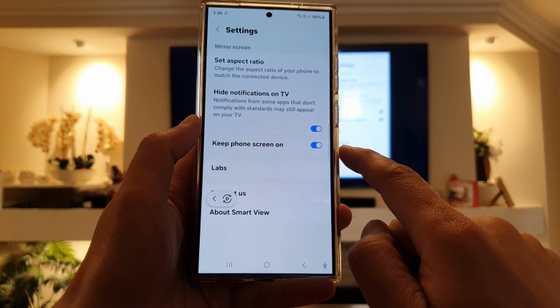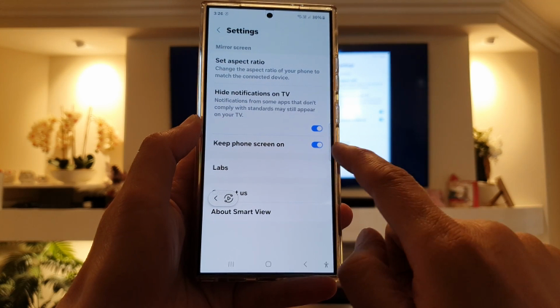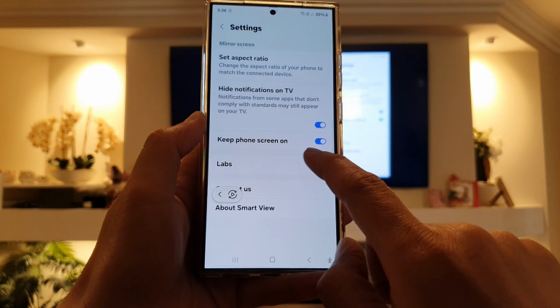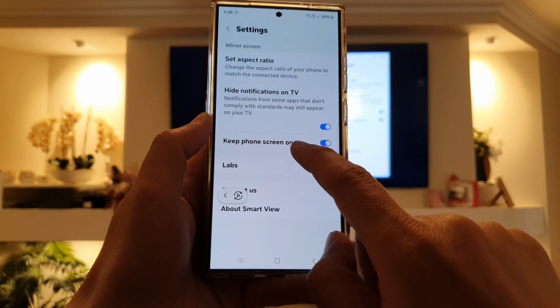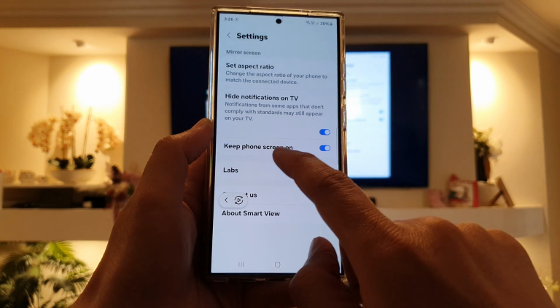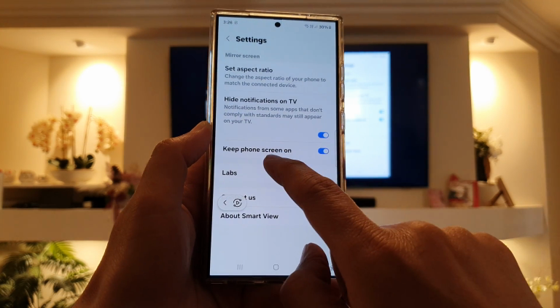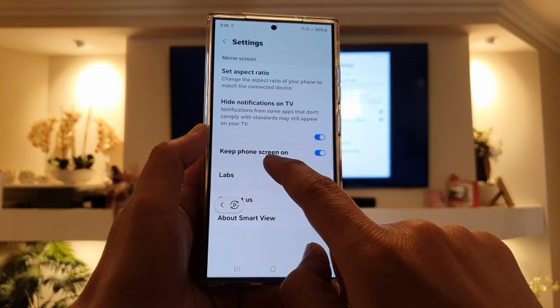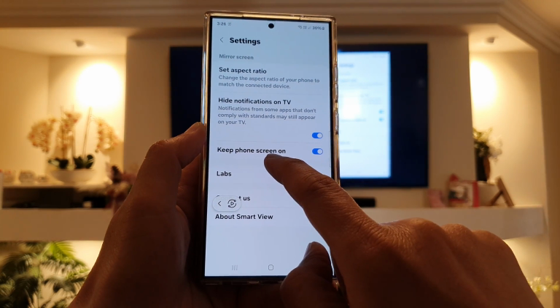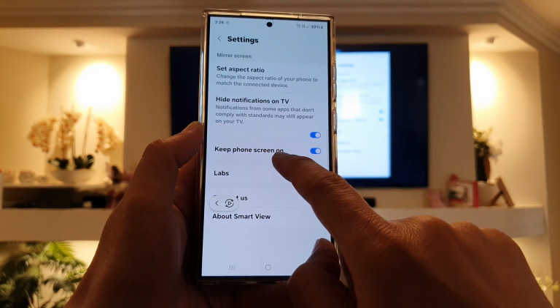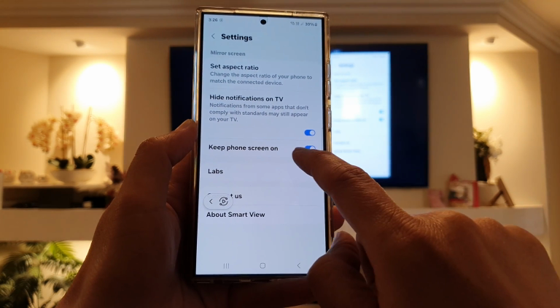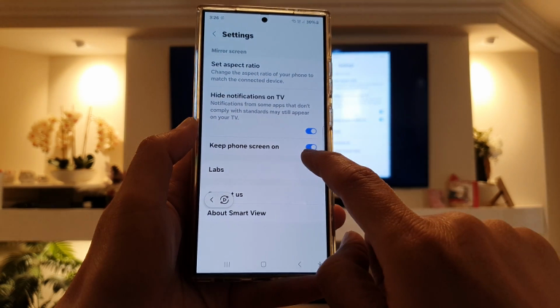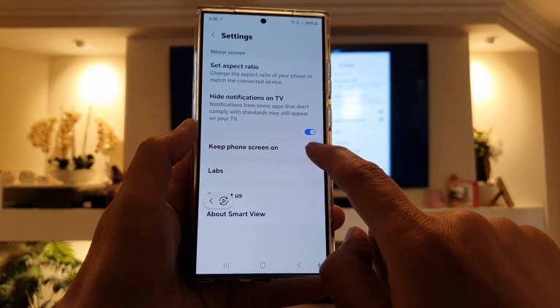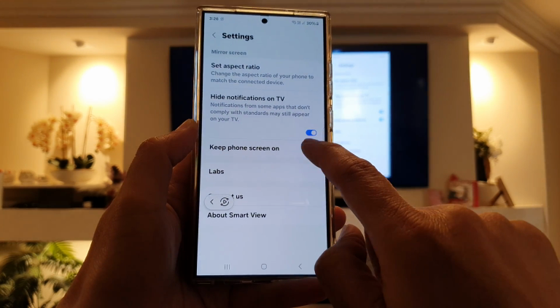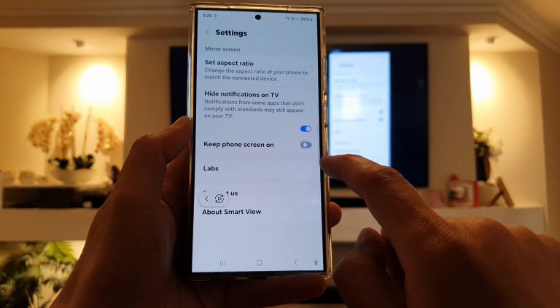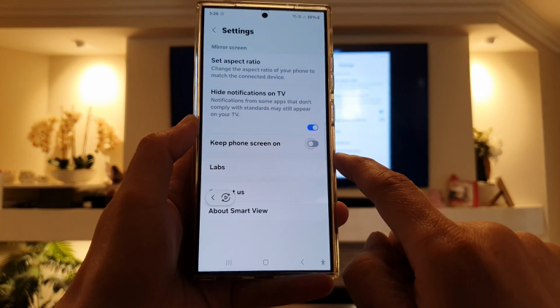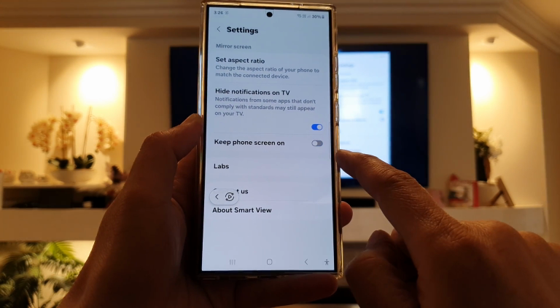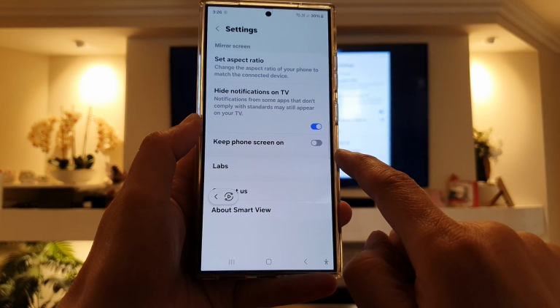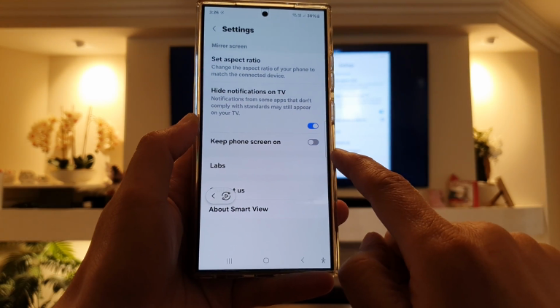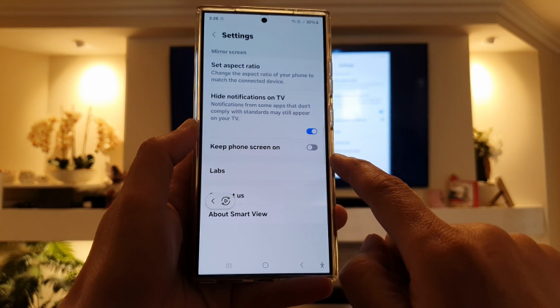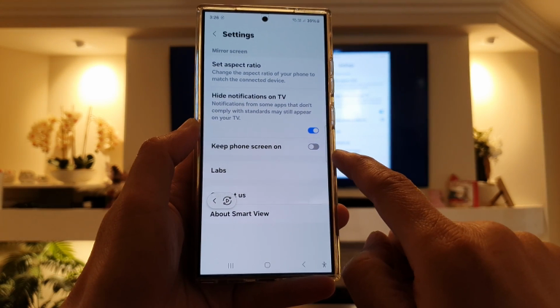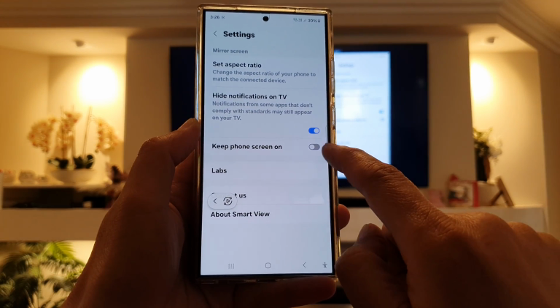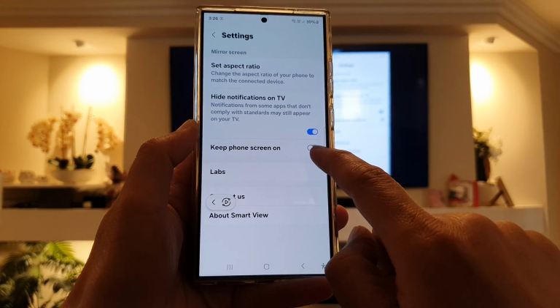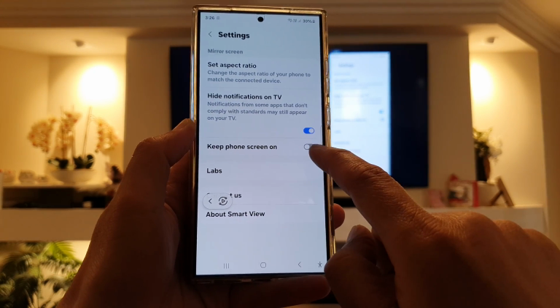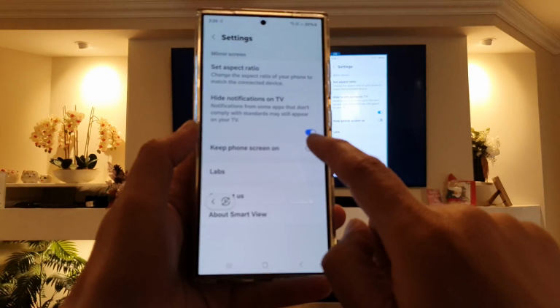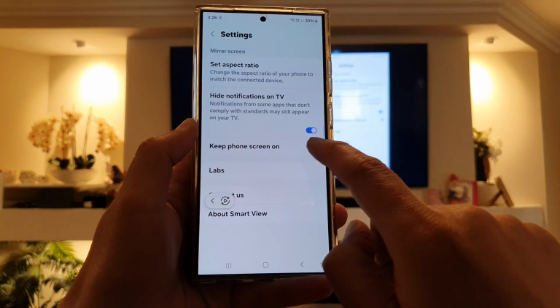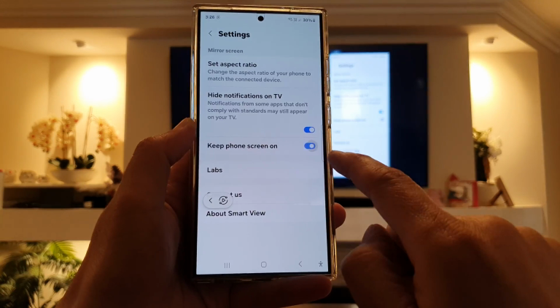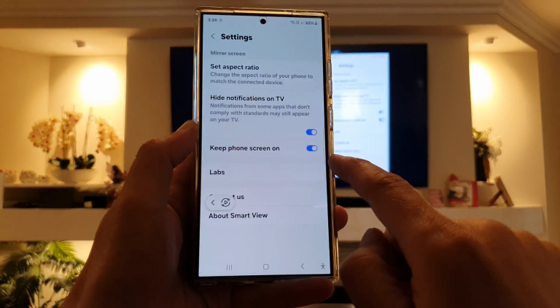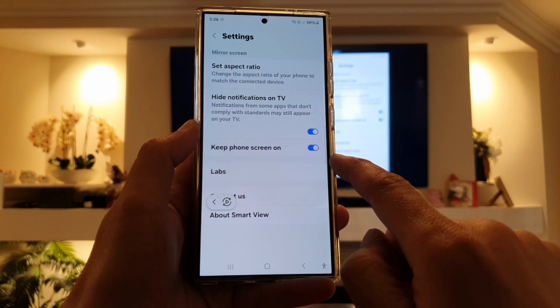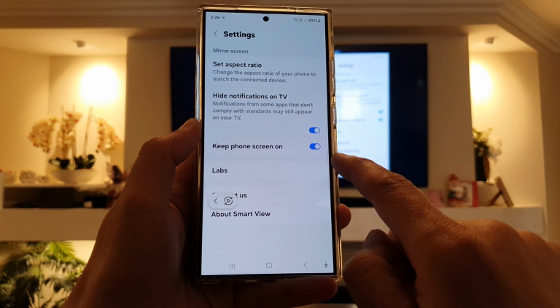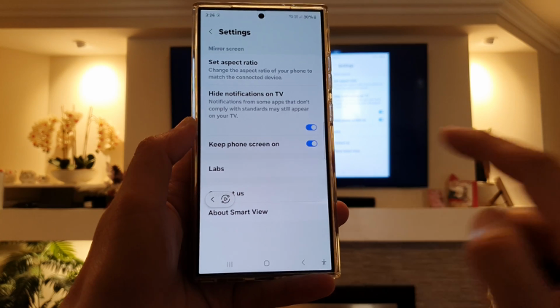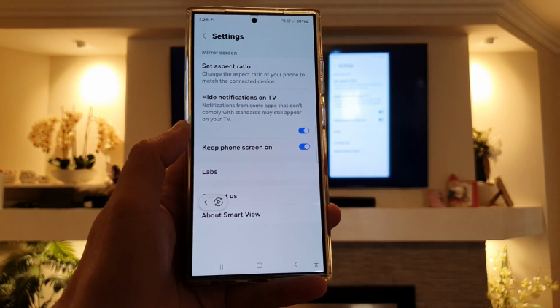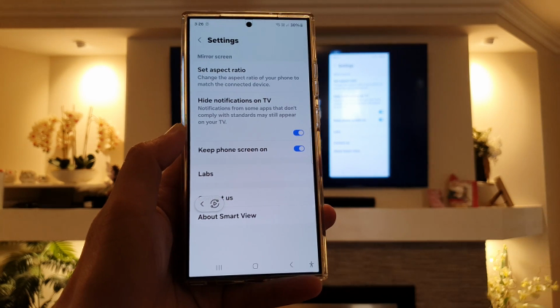Next, tap on keep phone screen on. Tap on the toggle button to turn it off or switch it on.